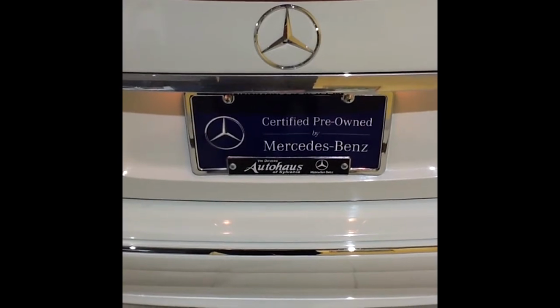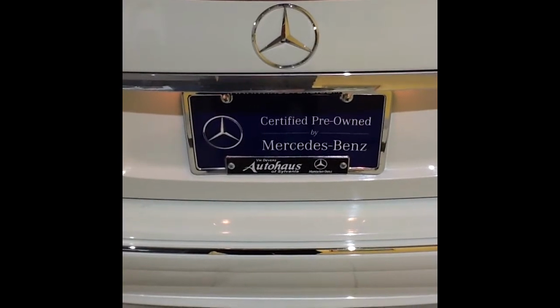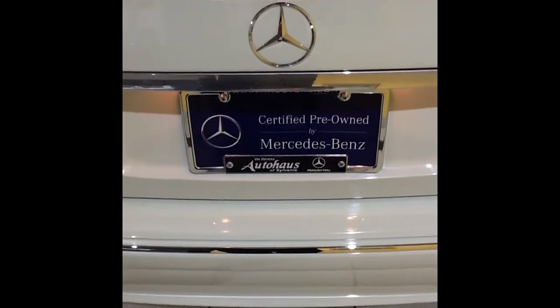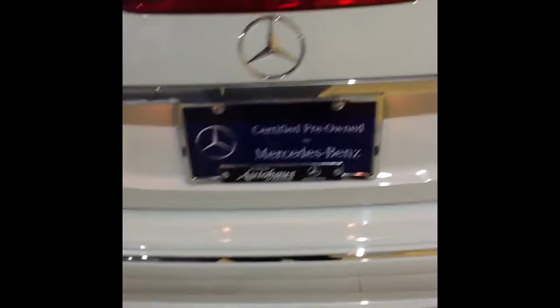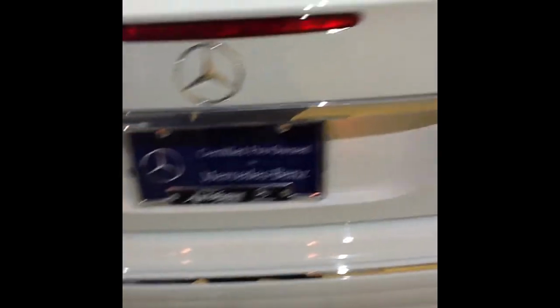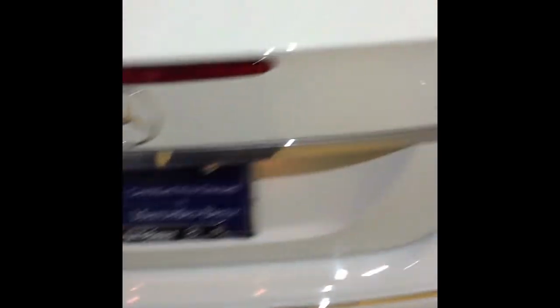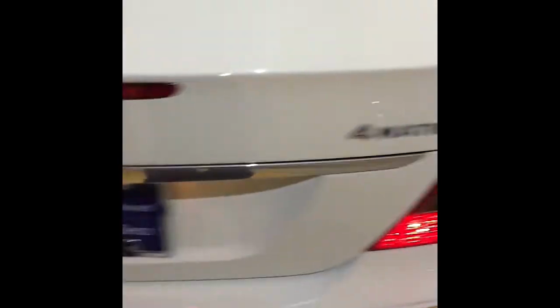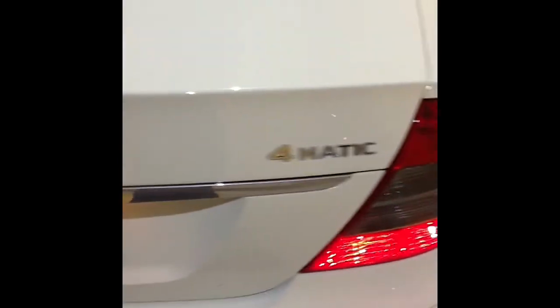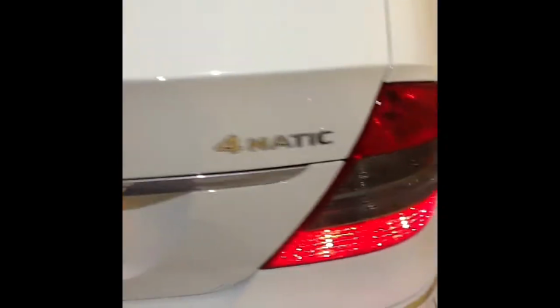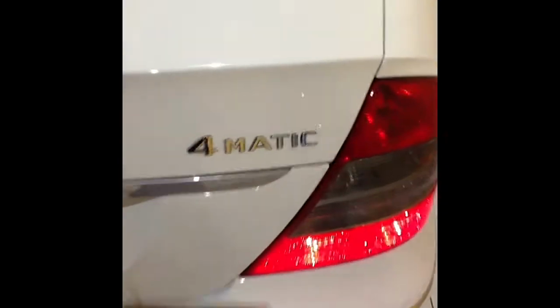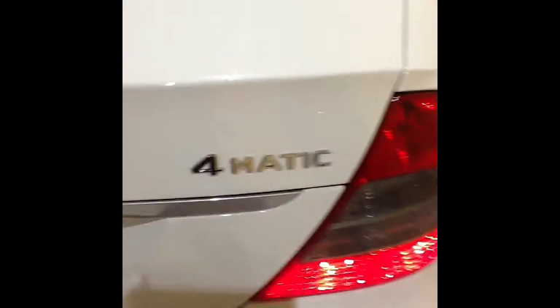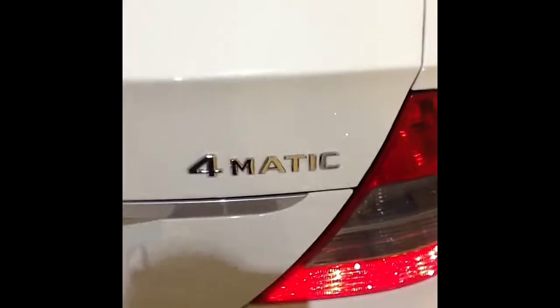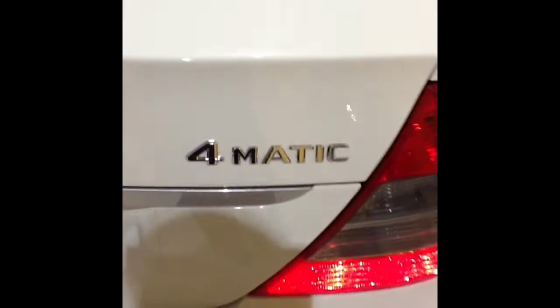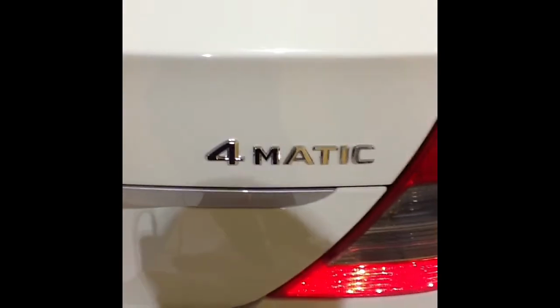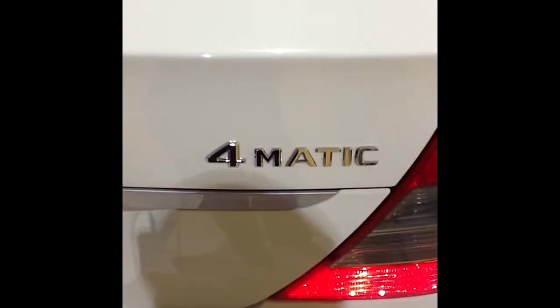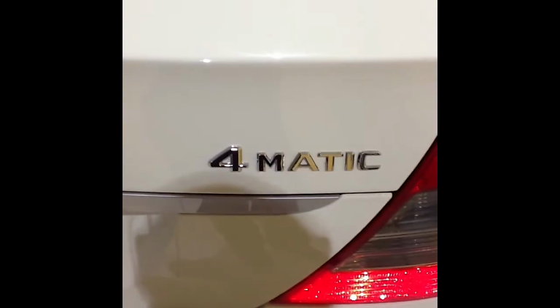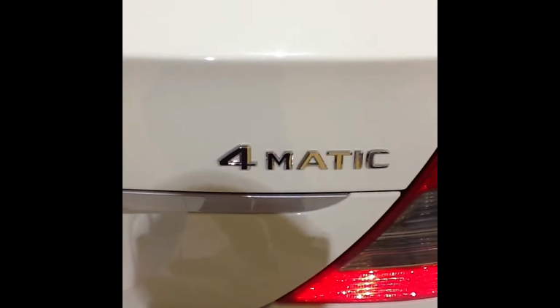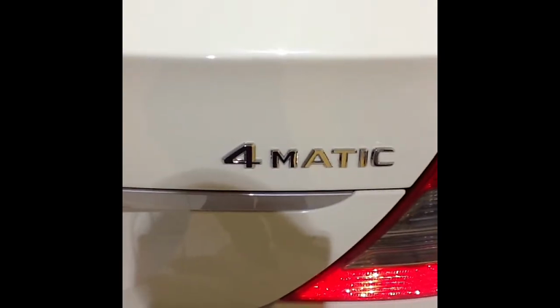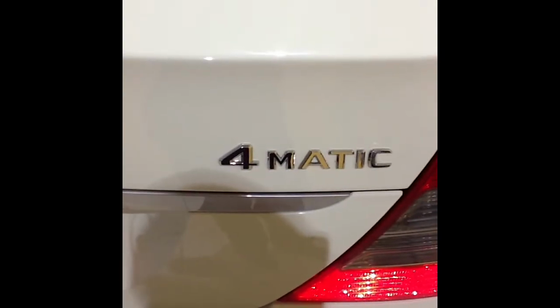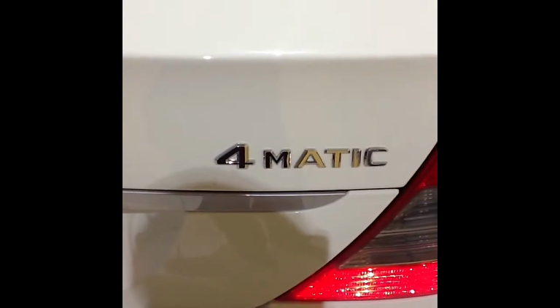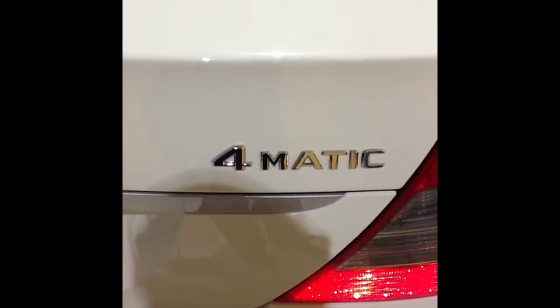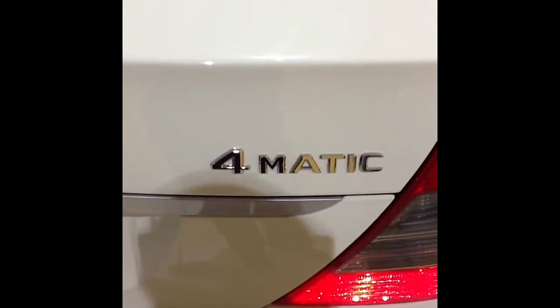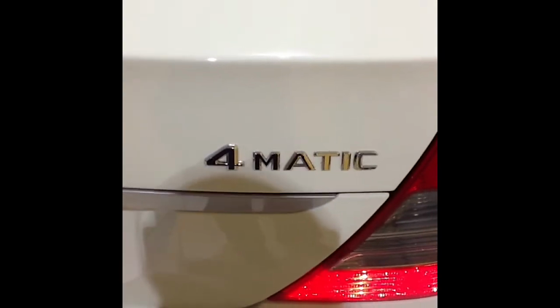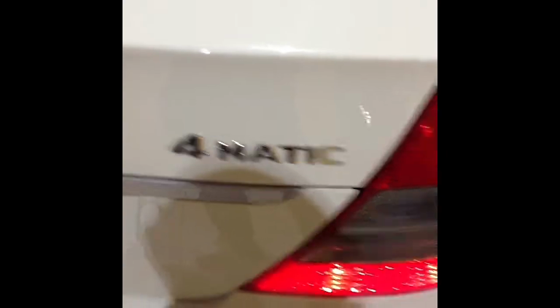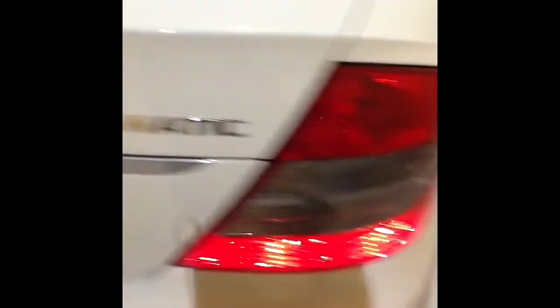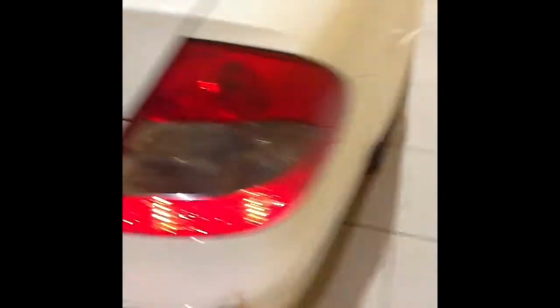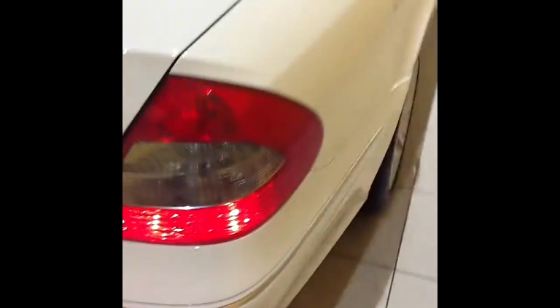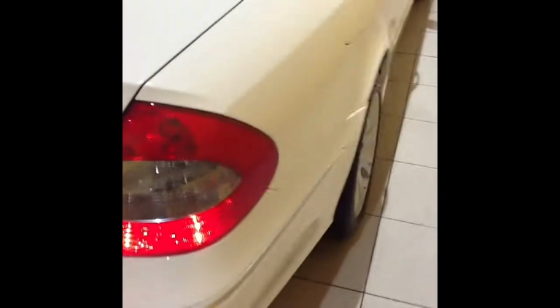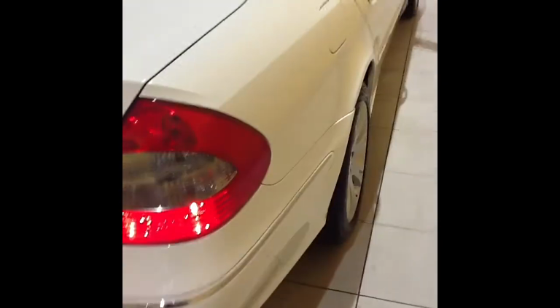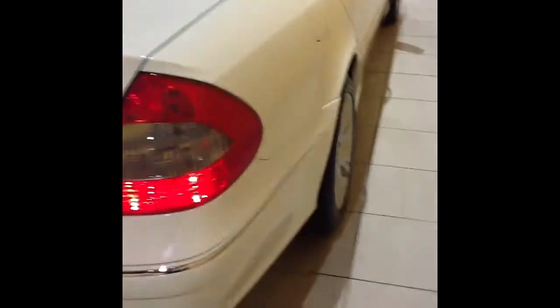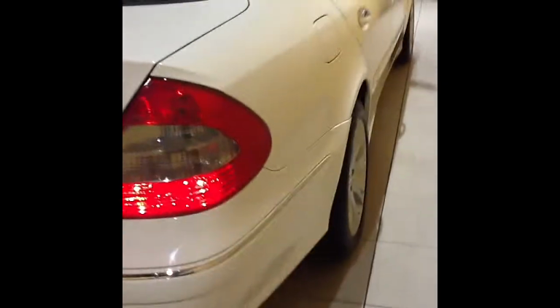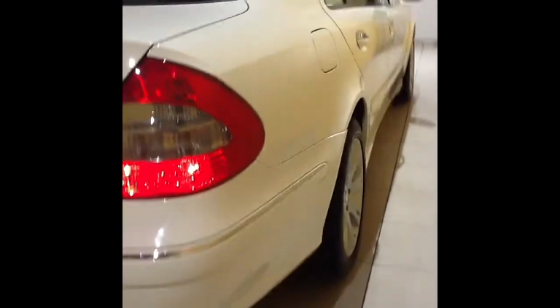This car is certified through Mercedes-Benz and comes with Mercedes-Benz's world-renowned 4MATIC all-wheel drive system.